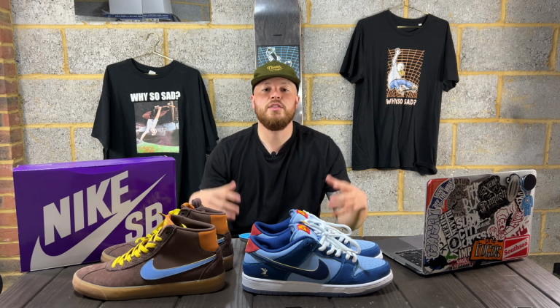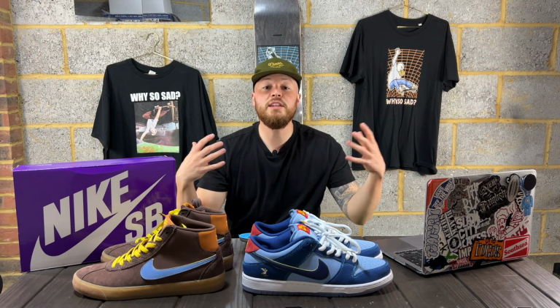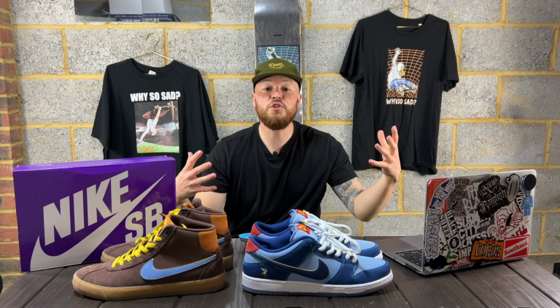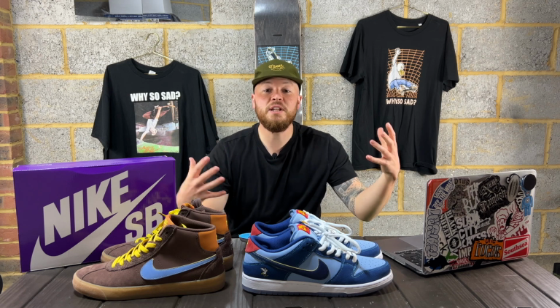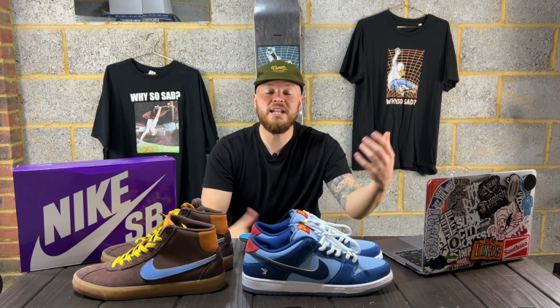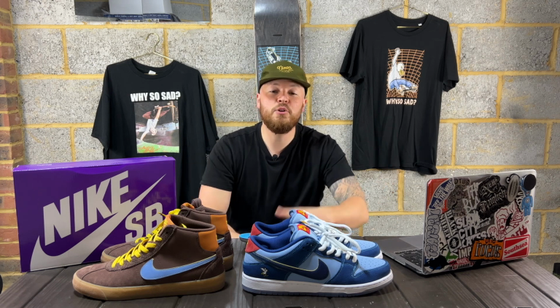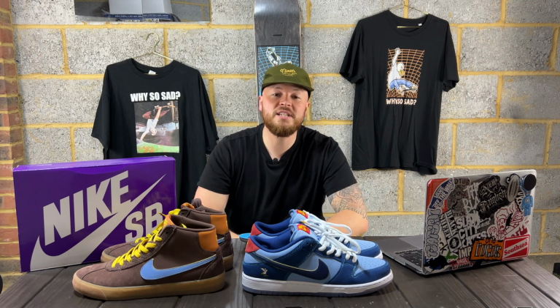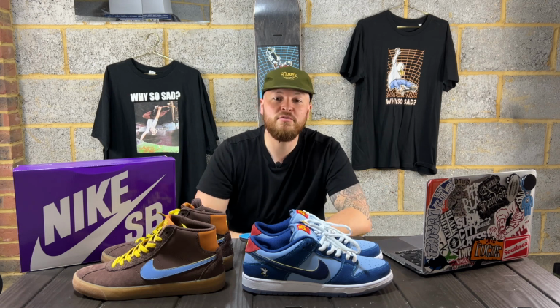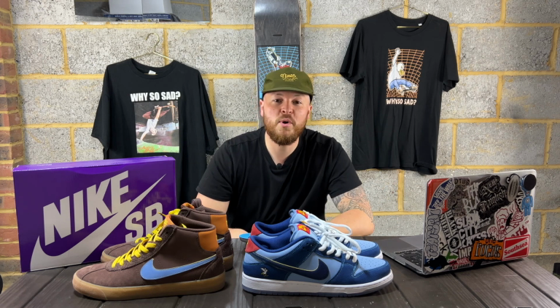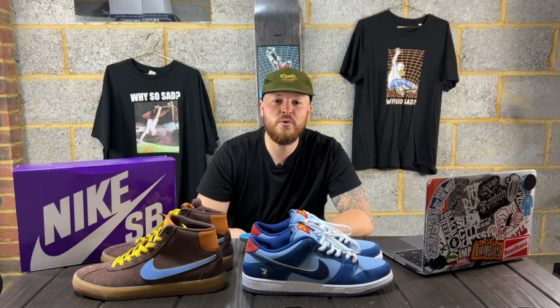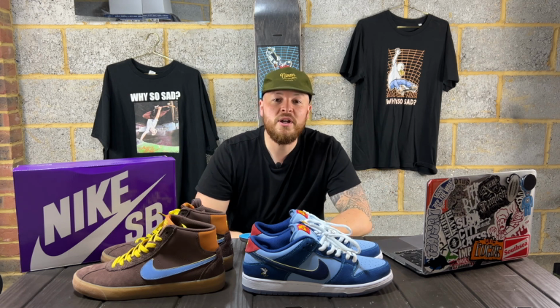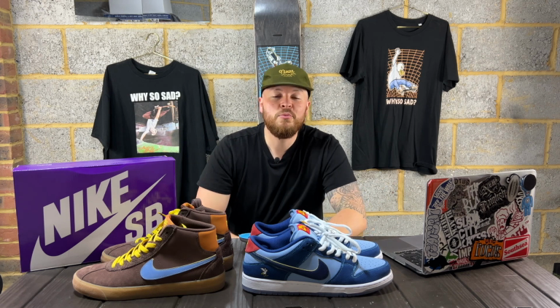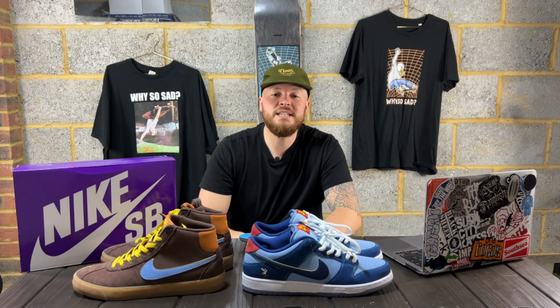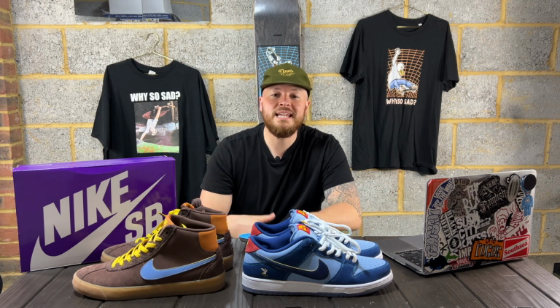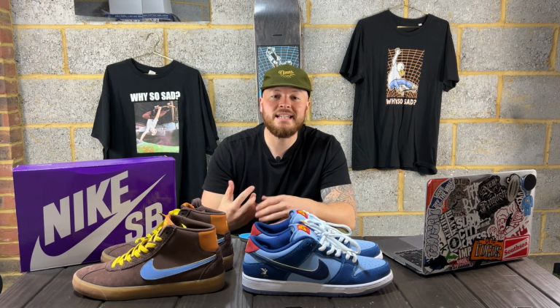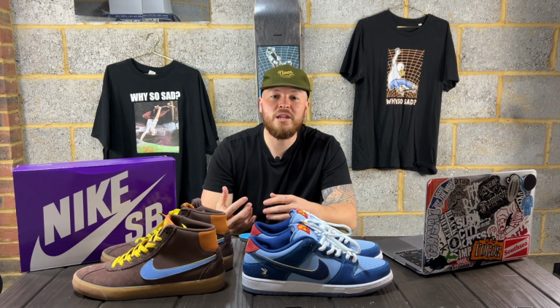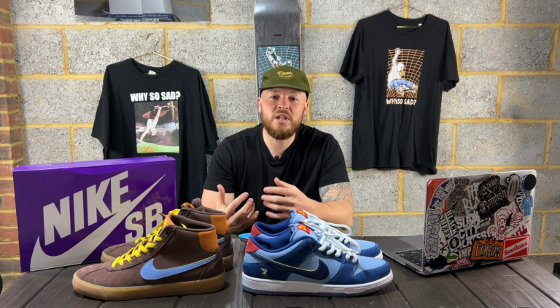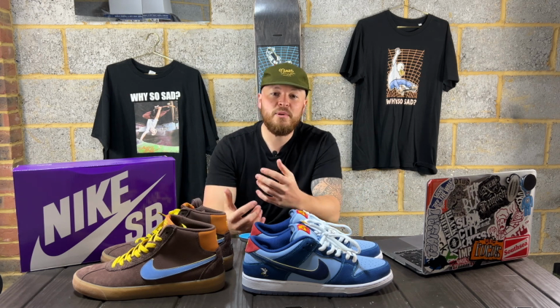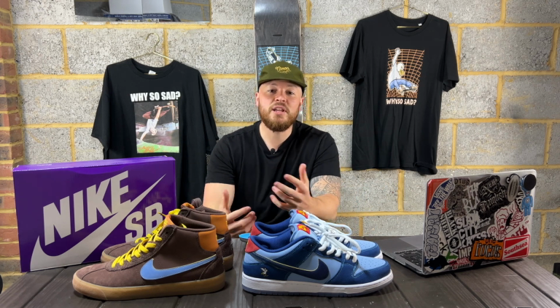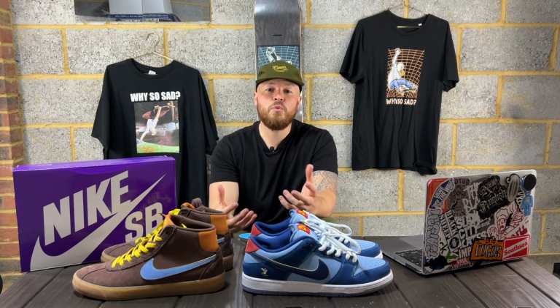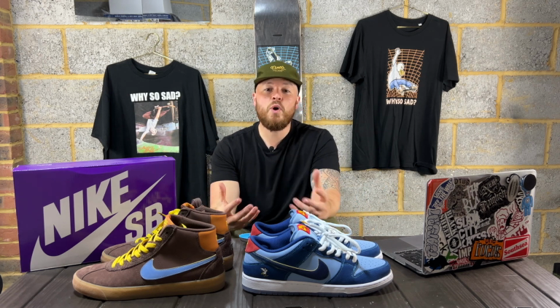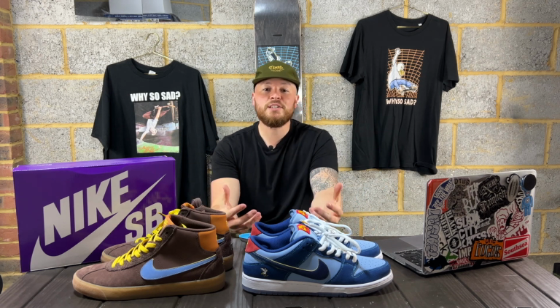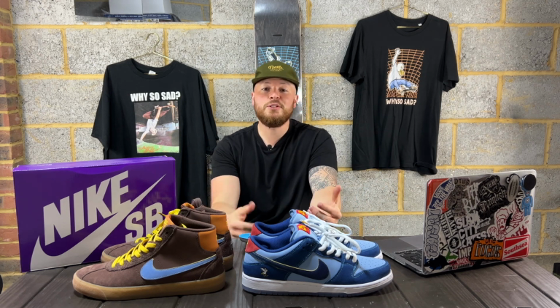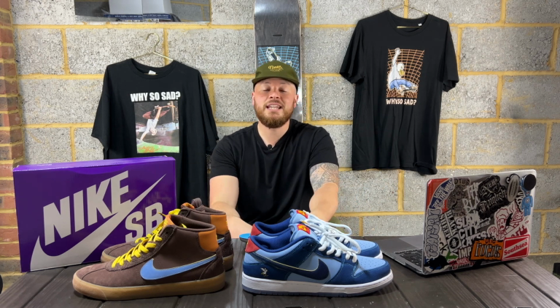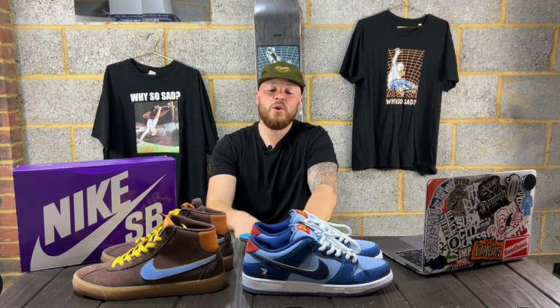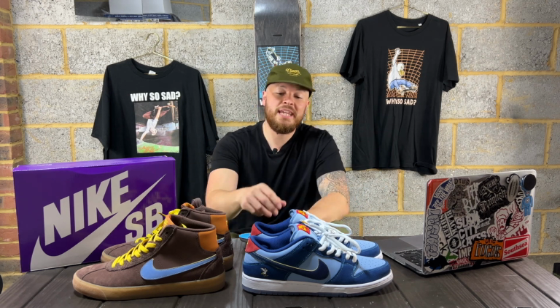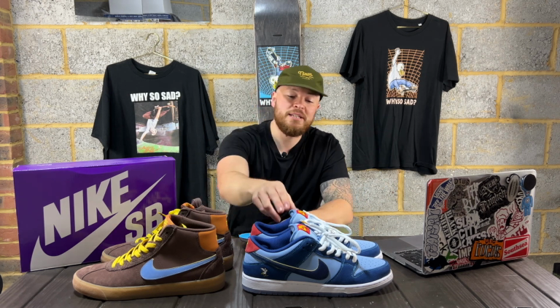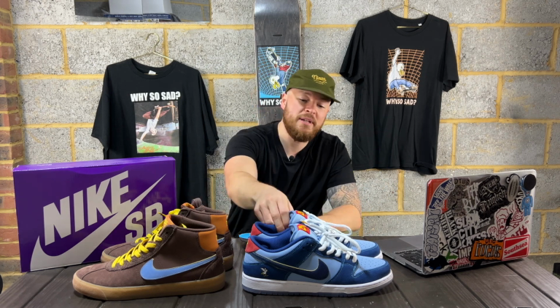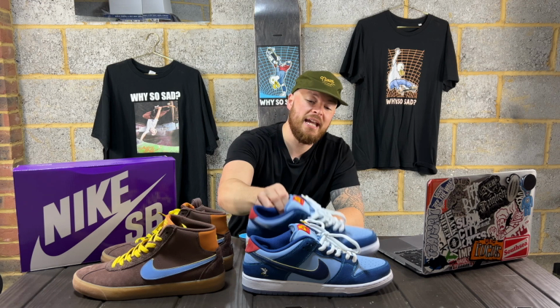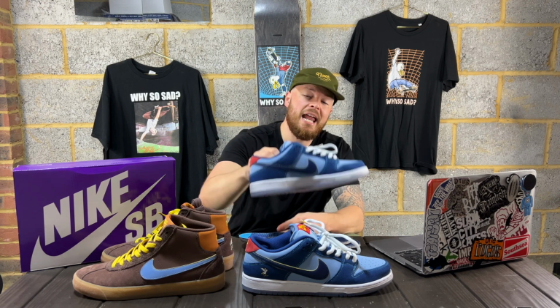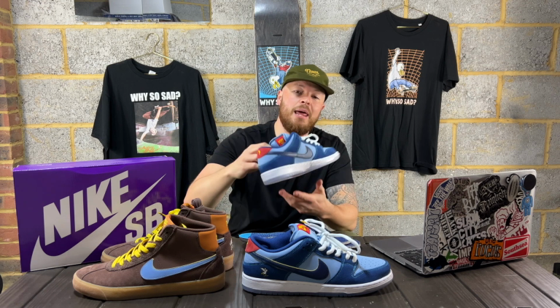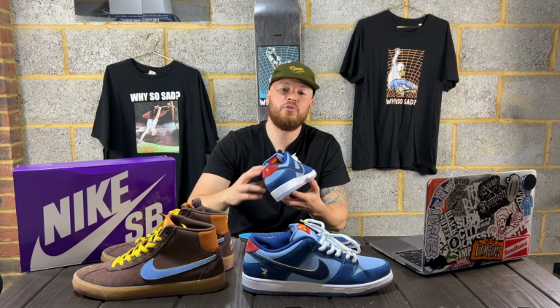Thank you for tuning in. I hope you're safe and well. Woody here and today we're gonna be looking at the Why So Sad Nike SB collaboration.